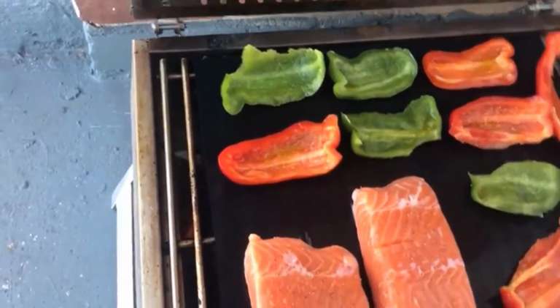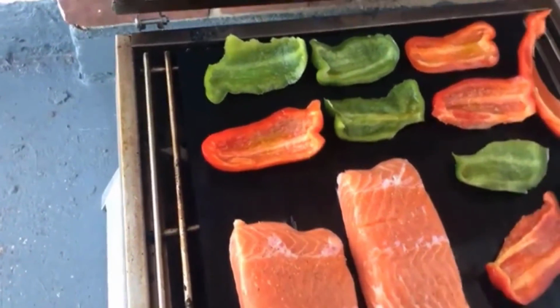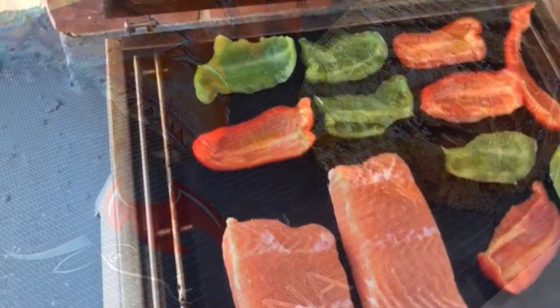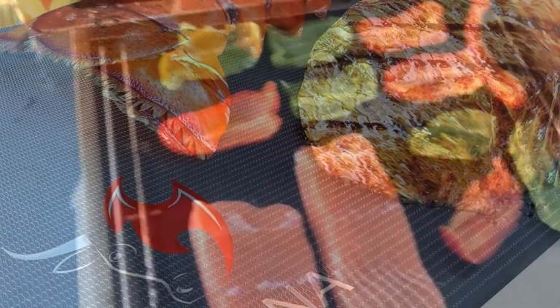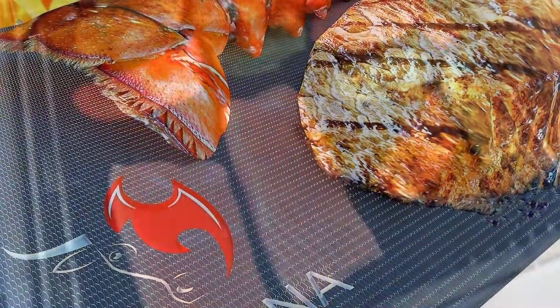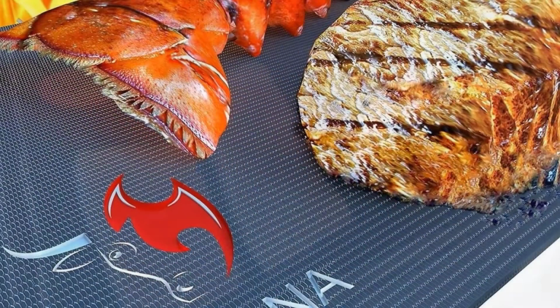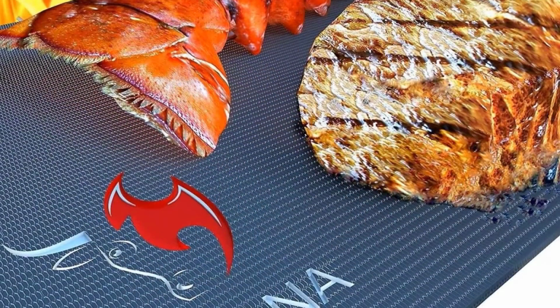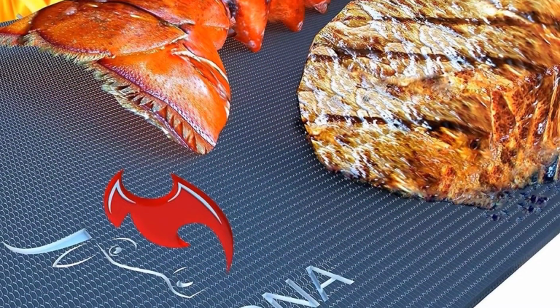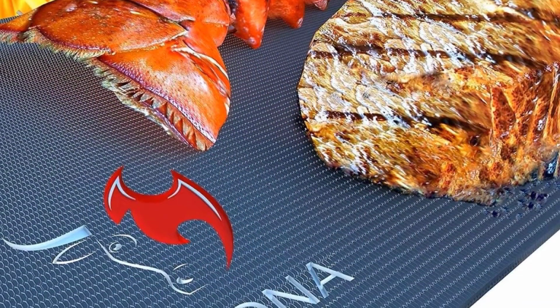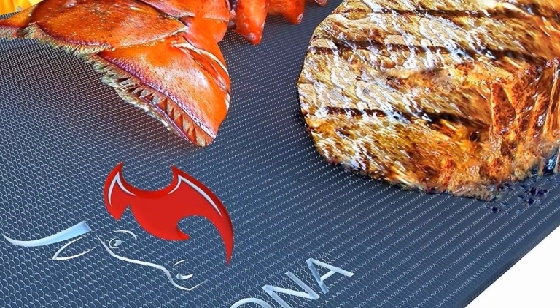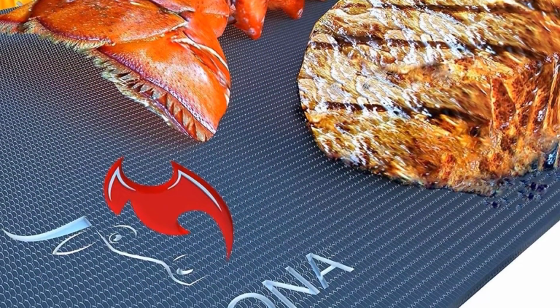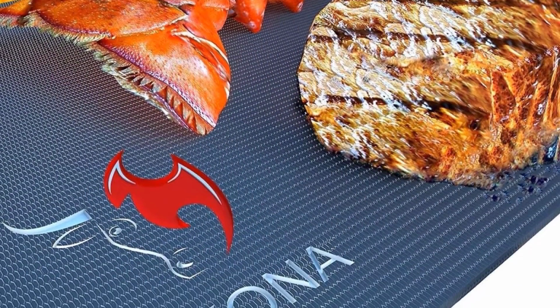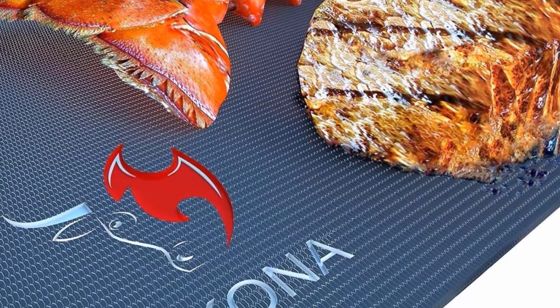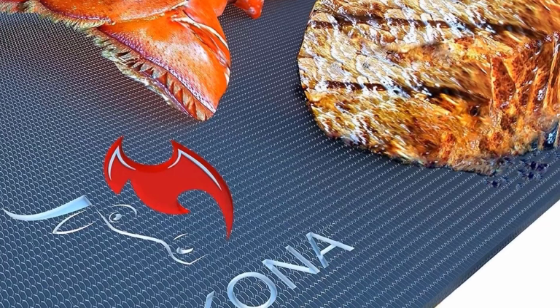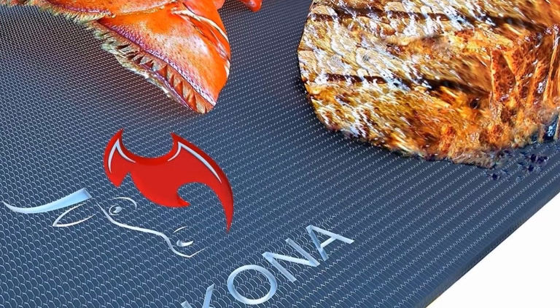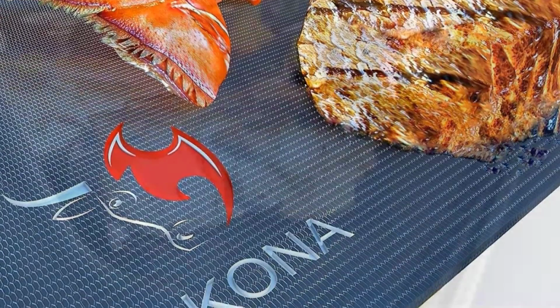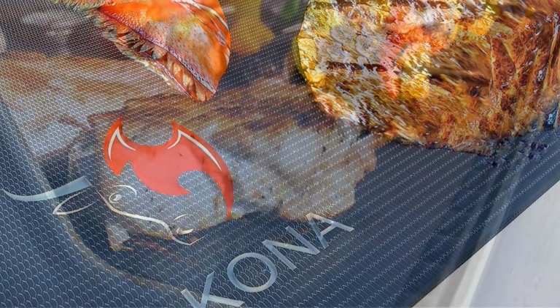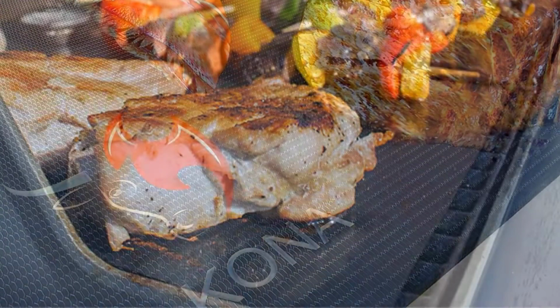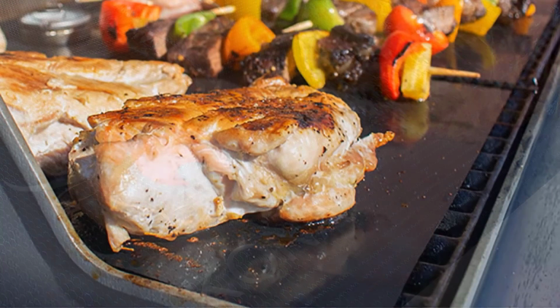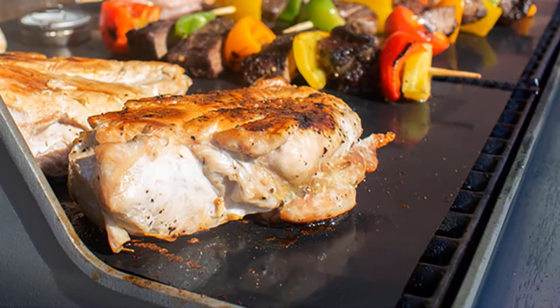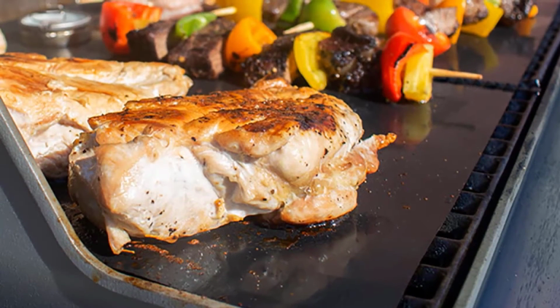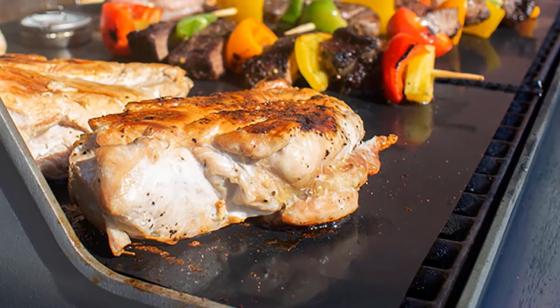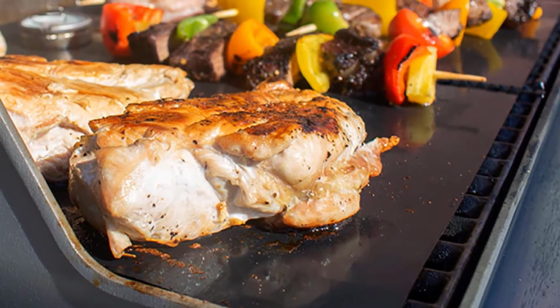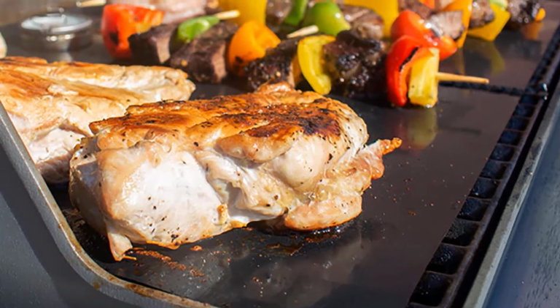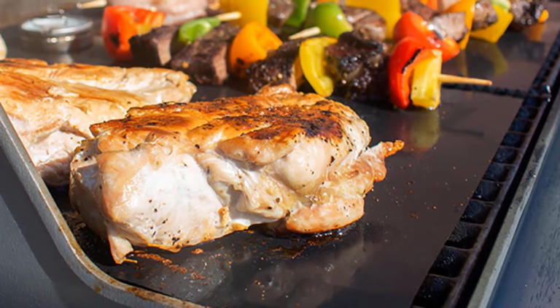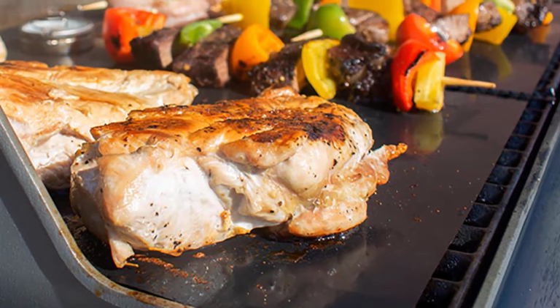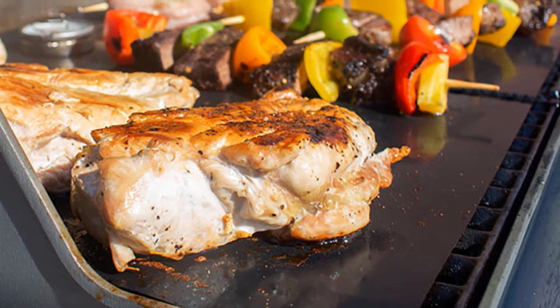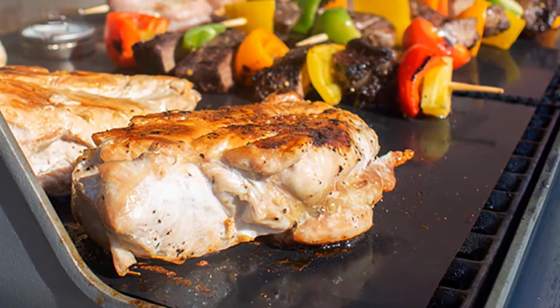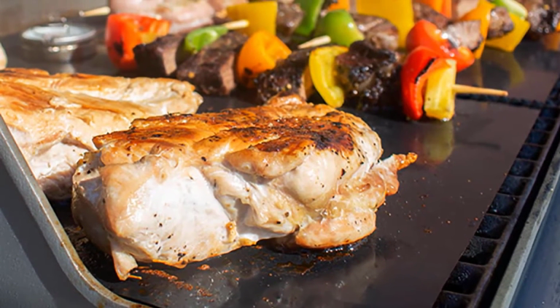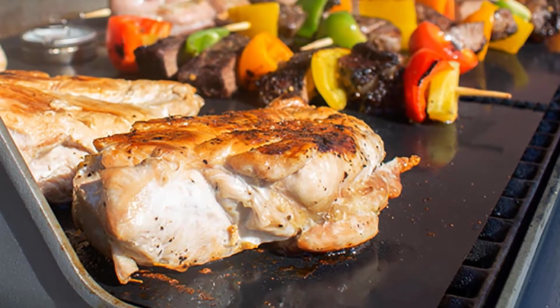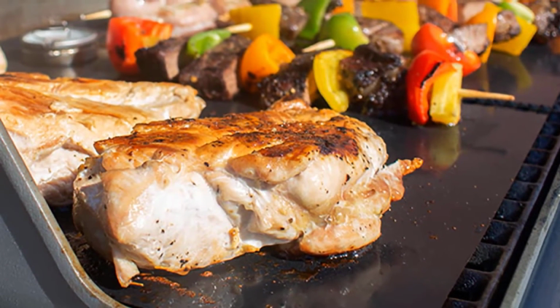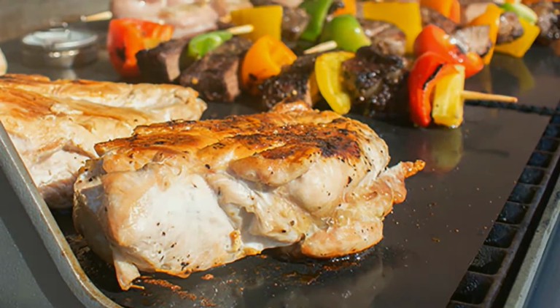Advantages: Non-stick barbecue grill mat. Easy to clean. 600 degree maximum heat. PFOA free.